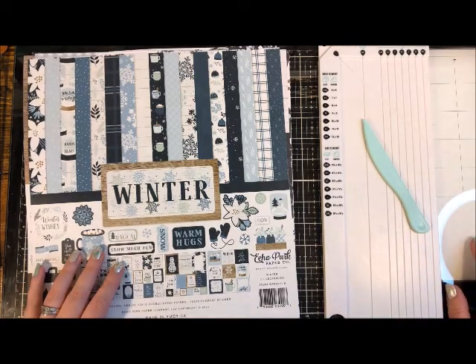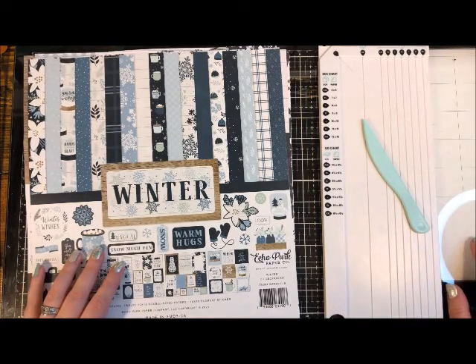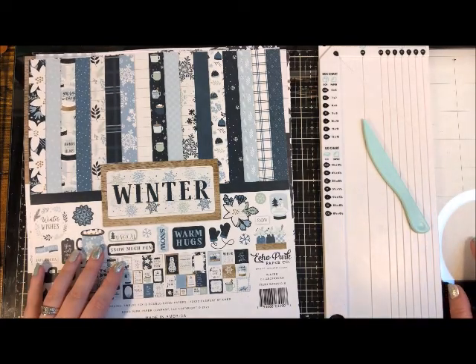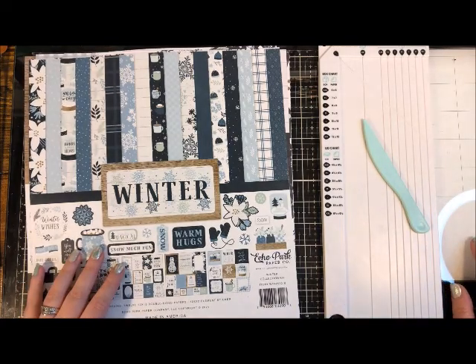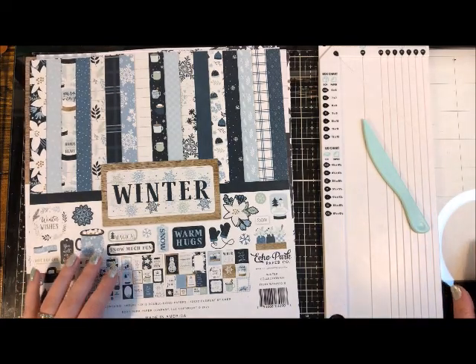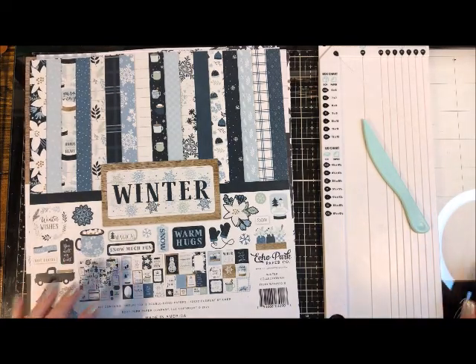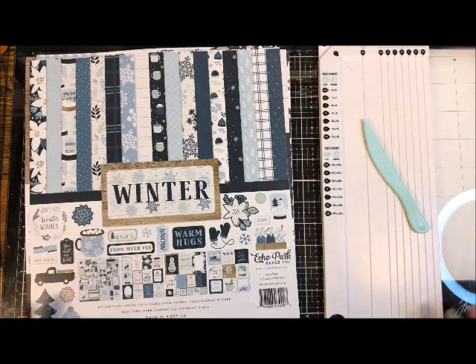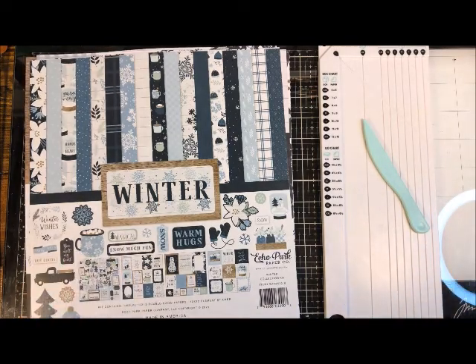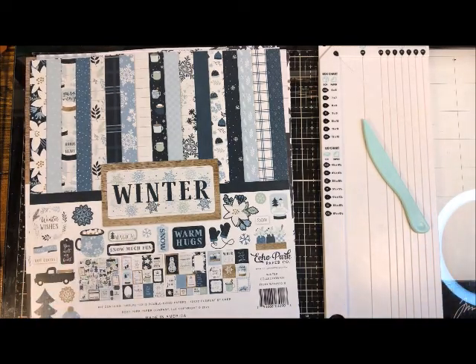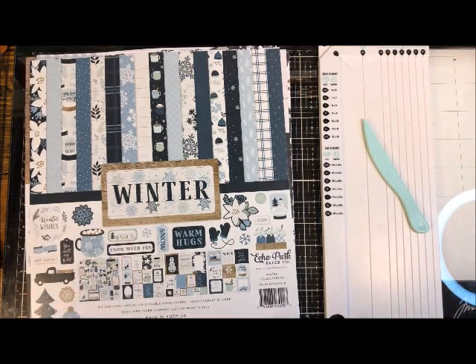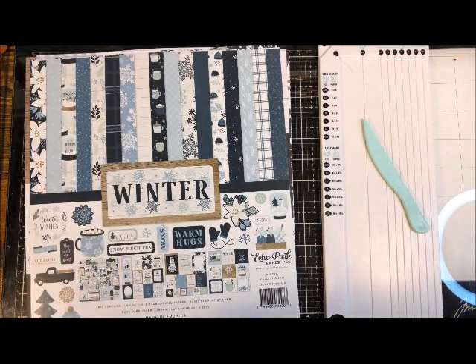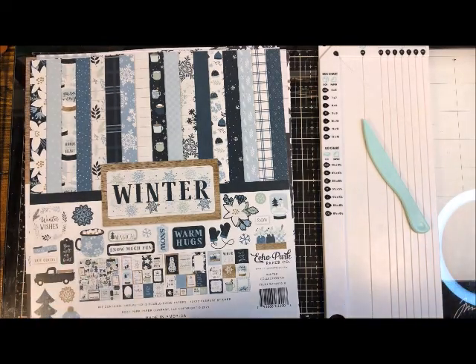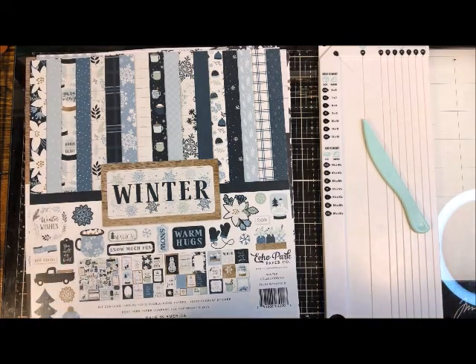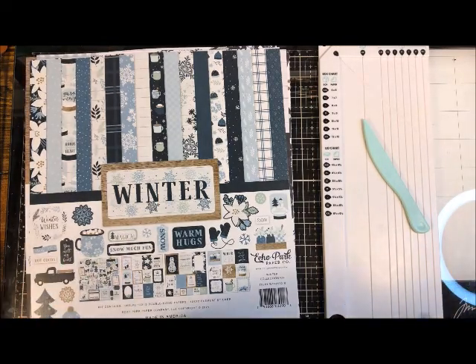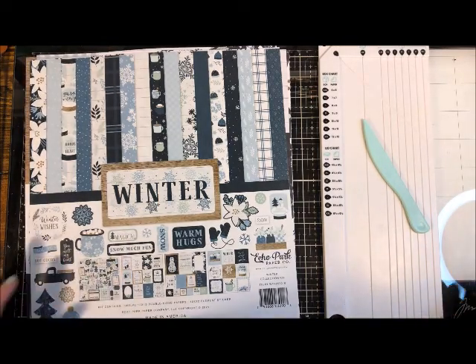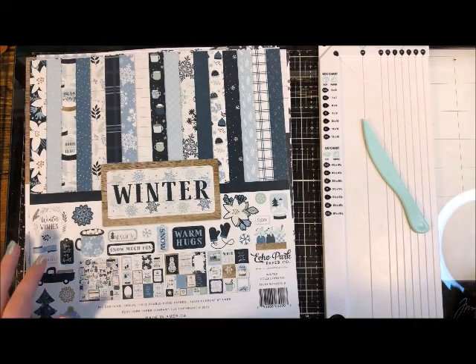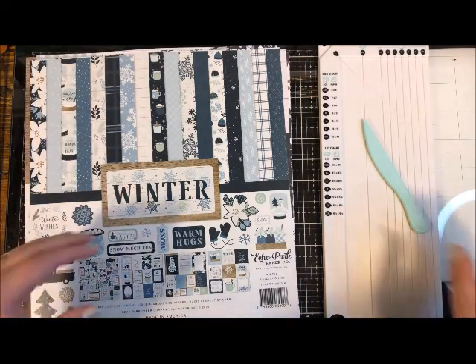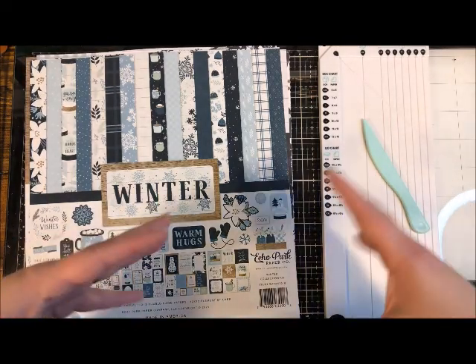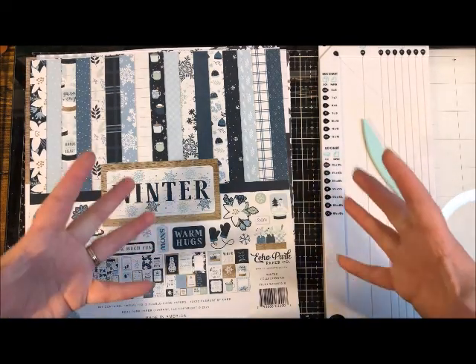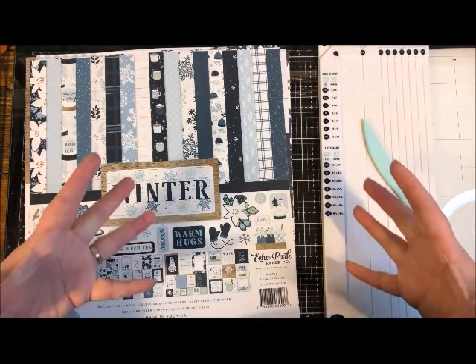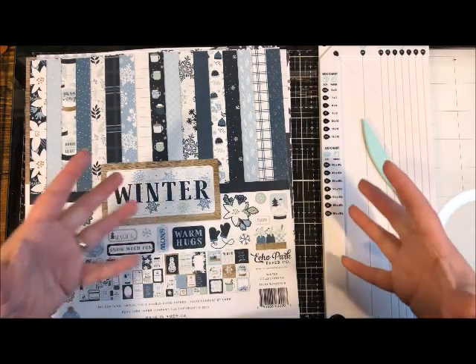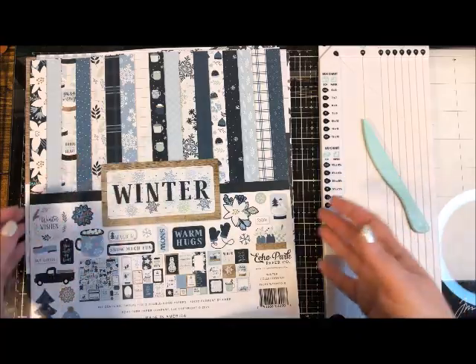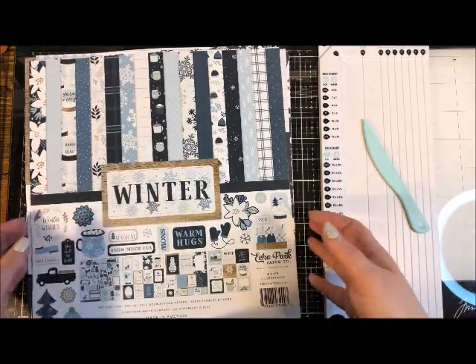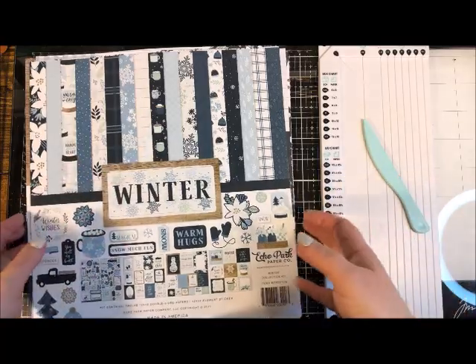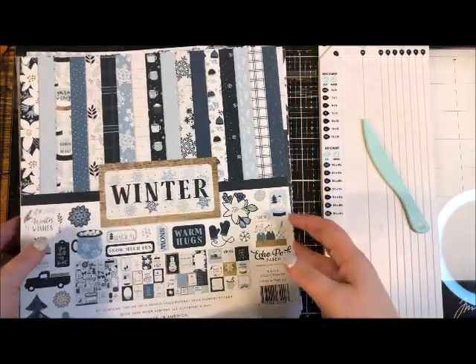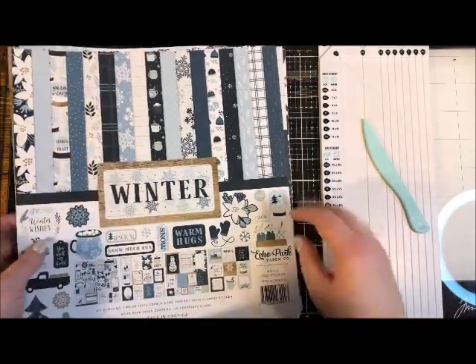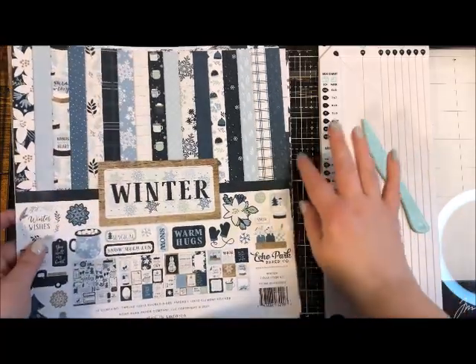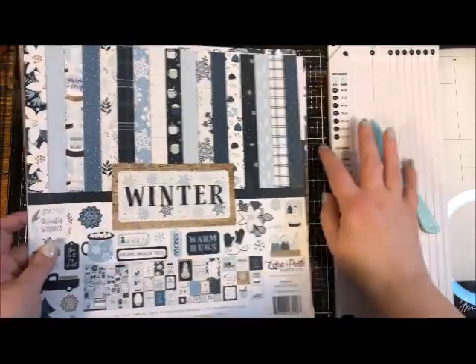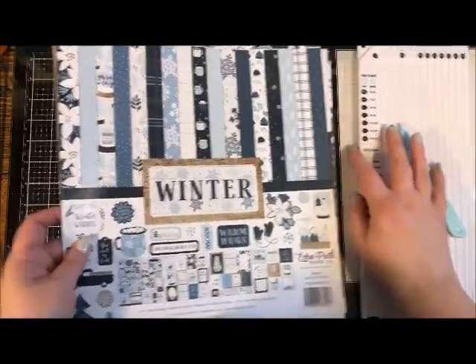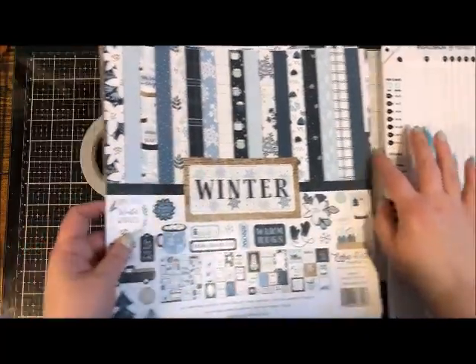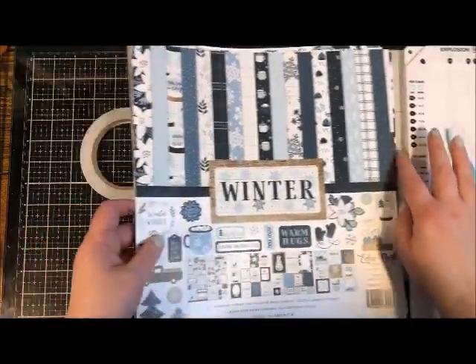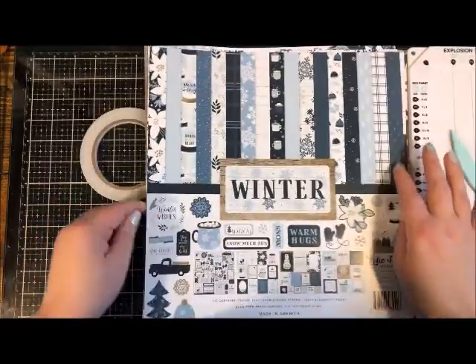The other part of the tool has a little hidey hole — that's your bone folder, which we'll use for all of our projects. It has a place to keep it so you don't lose it. Now let's get started. We're going to start by making the outside box, so I'll look through these papers.